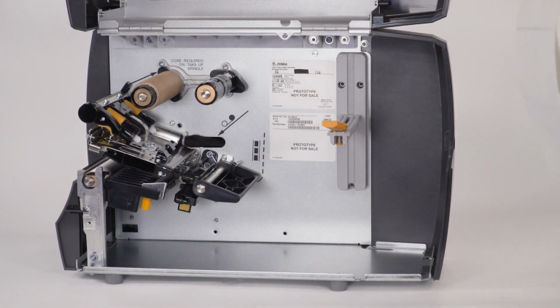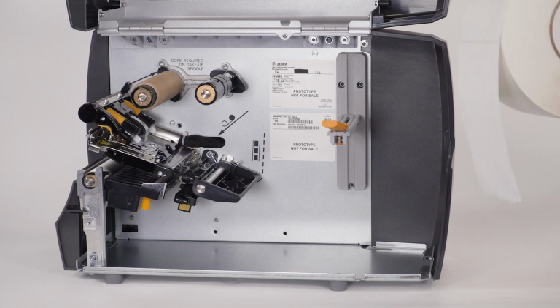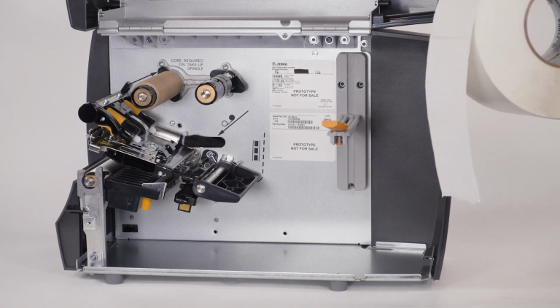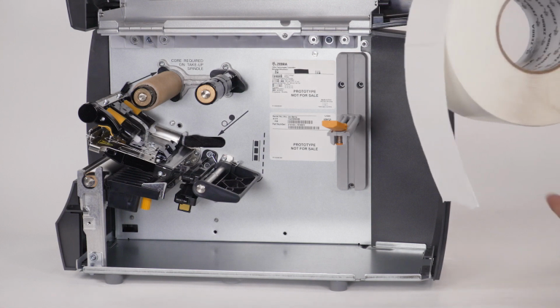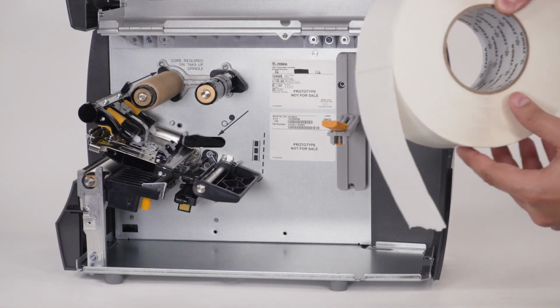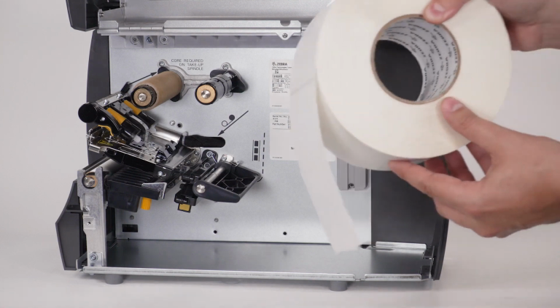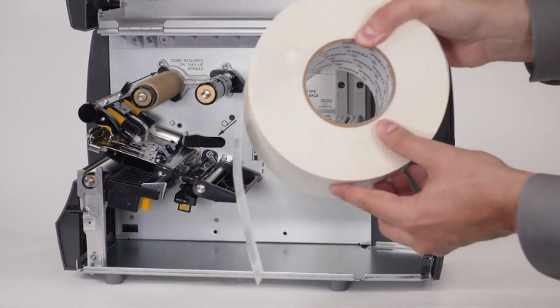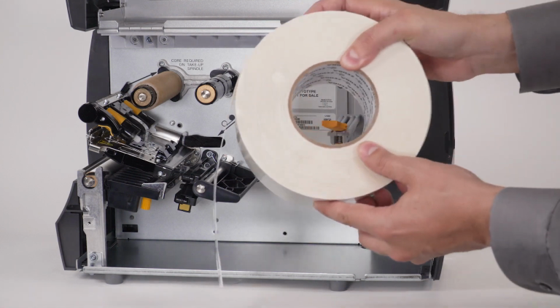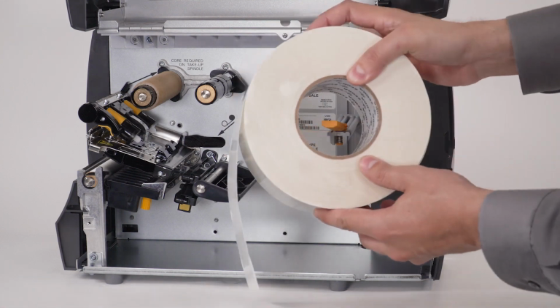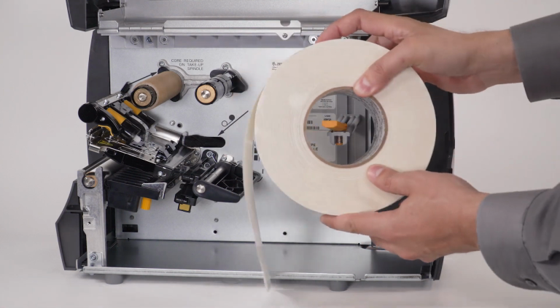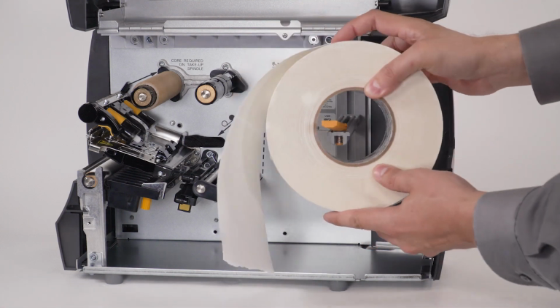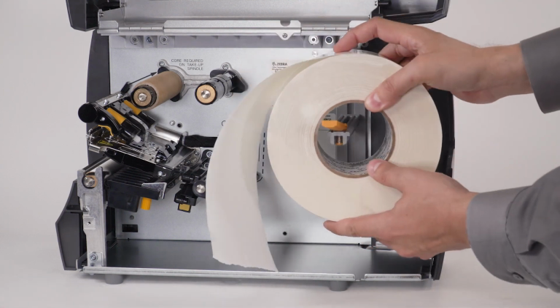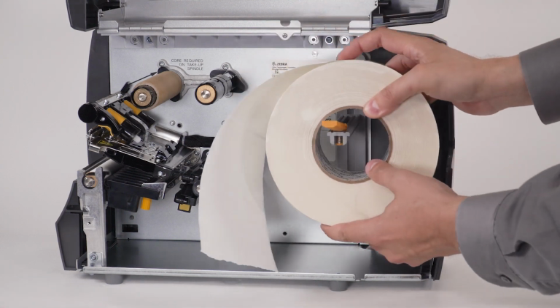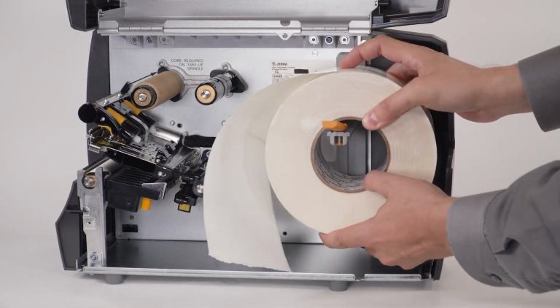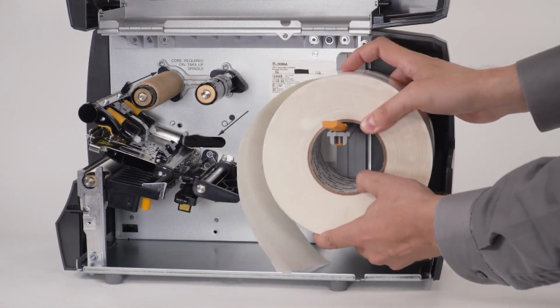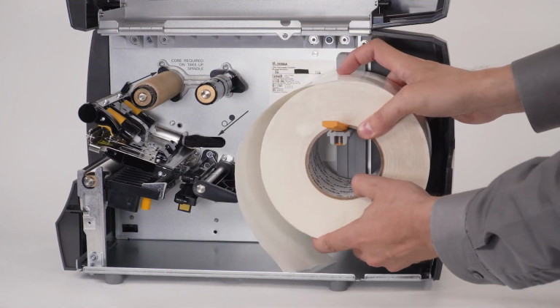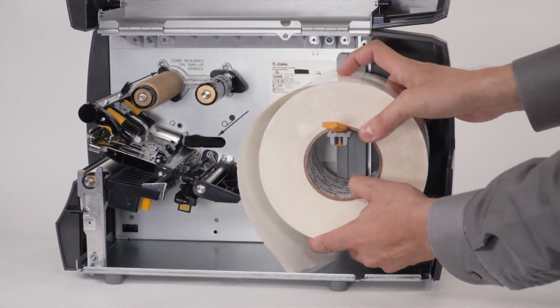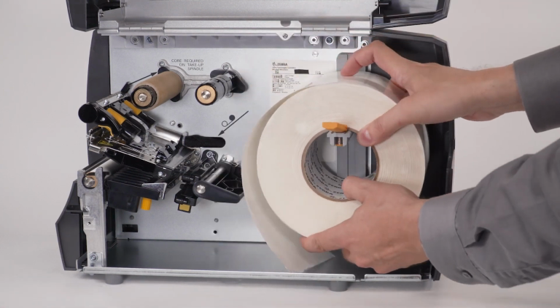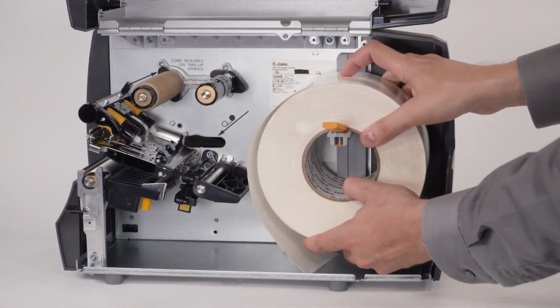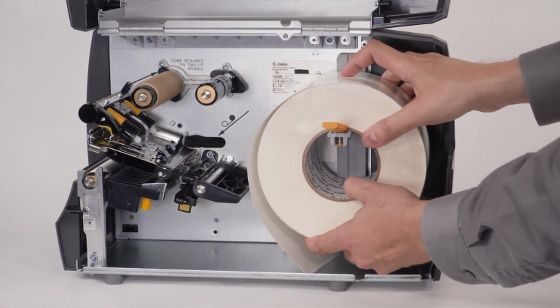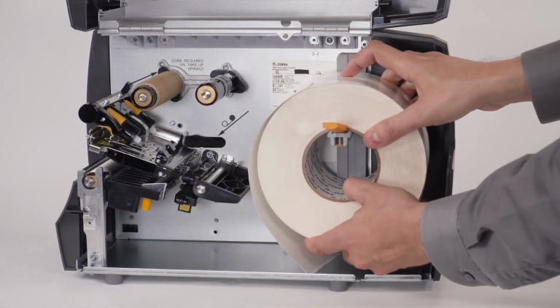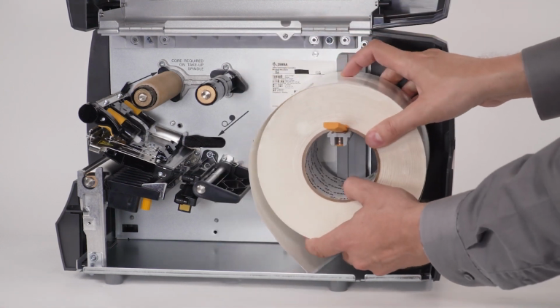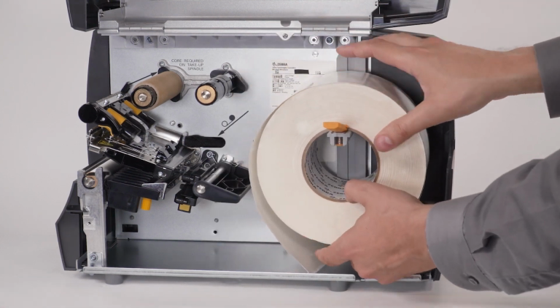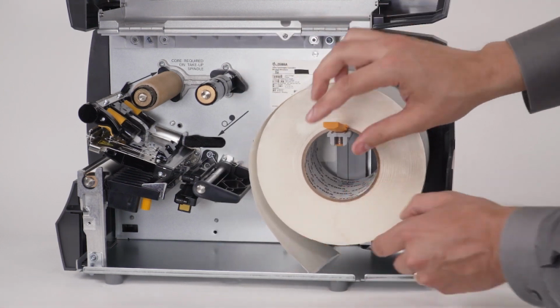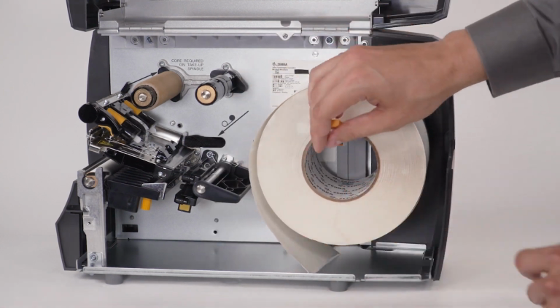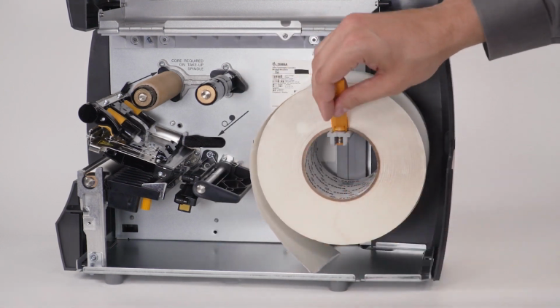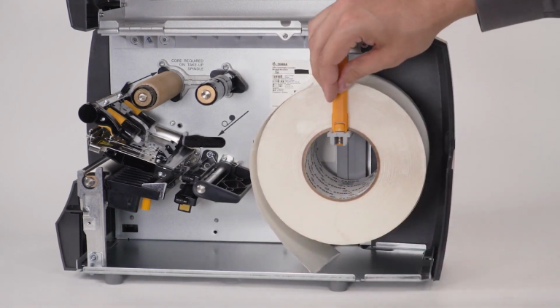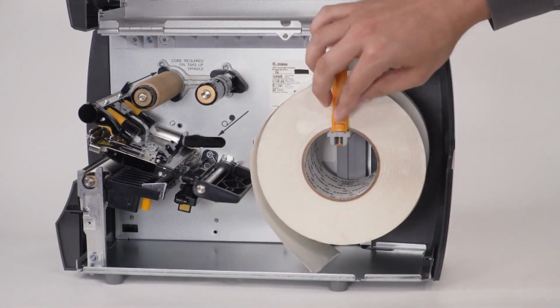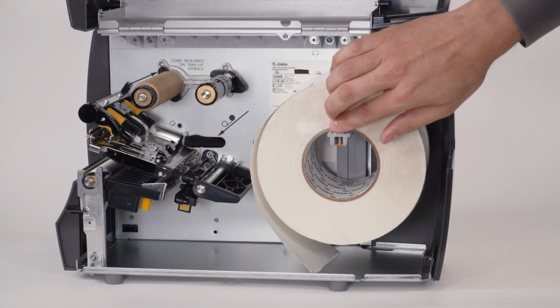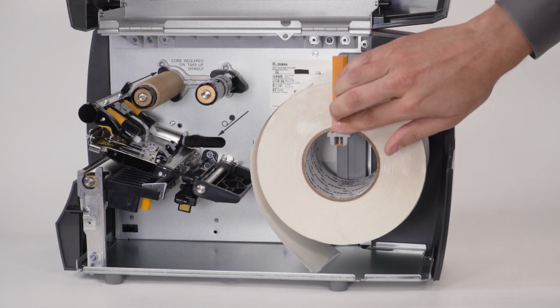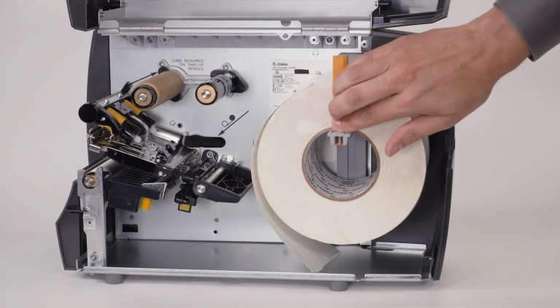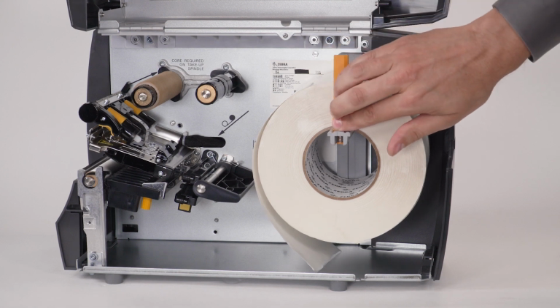Place a roll of media on the media supply hanger. Push the media roll back.